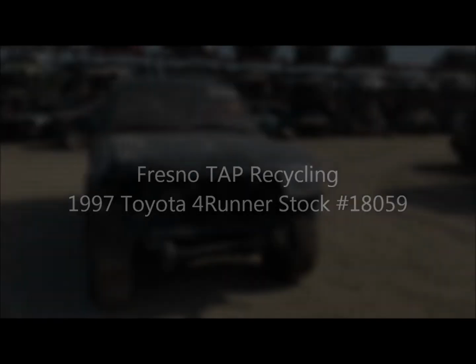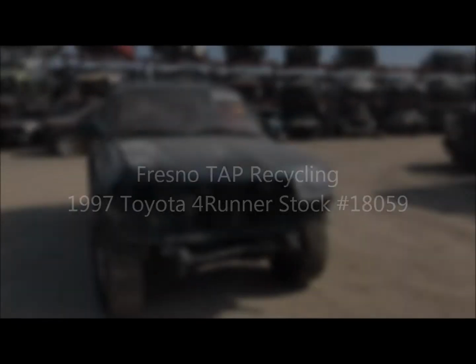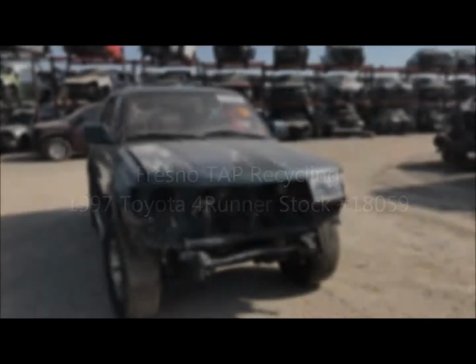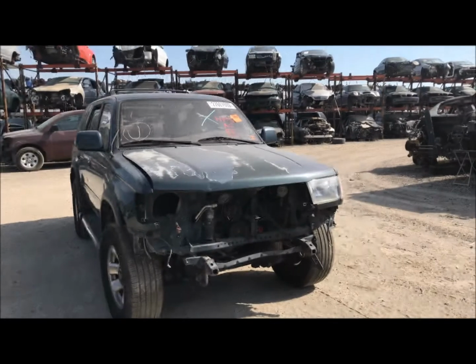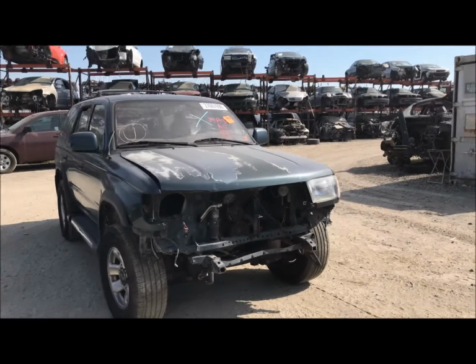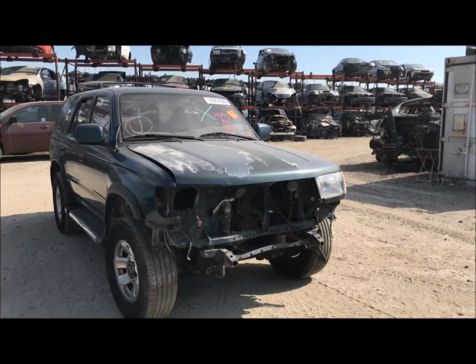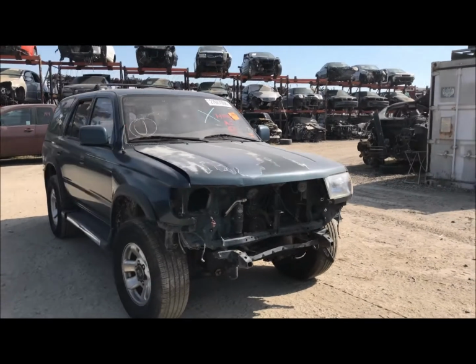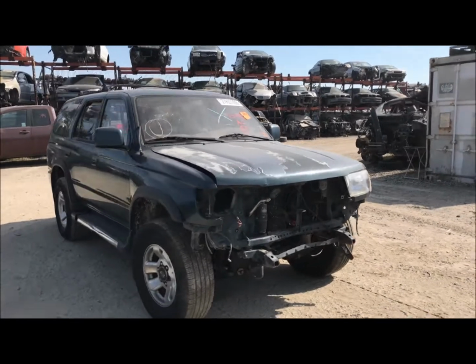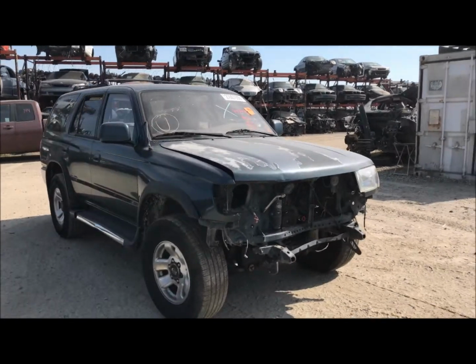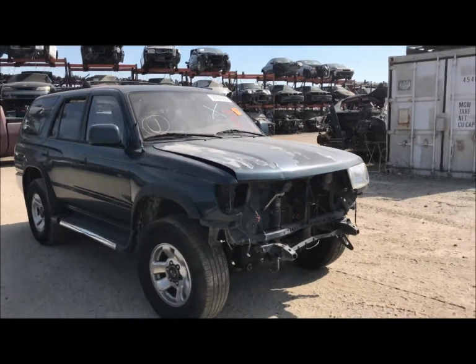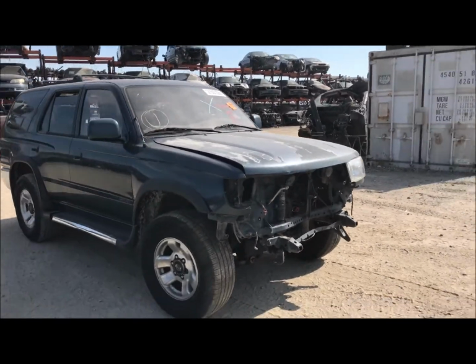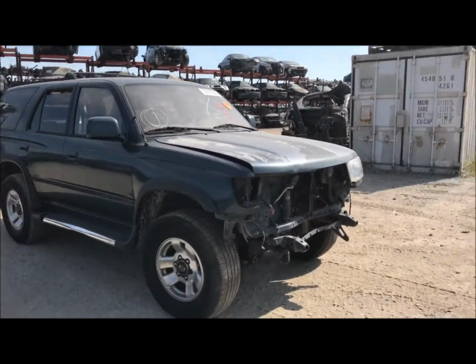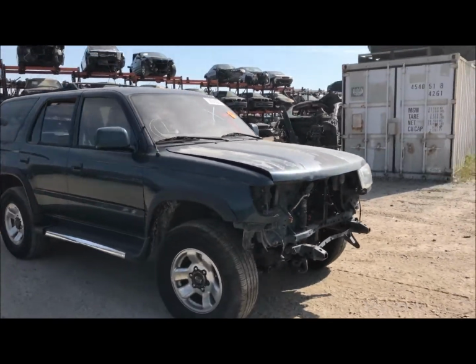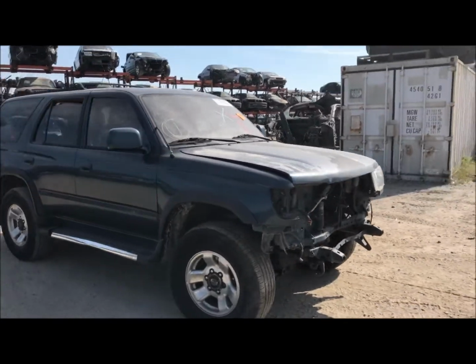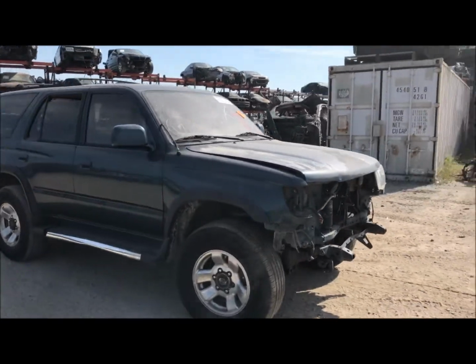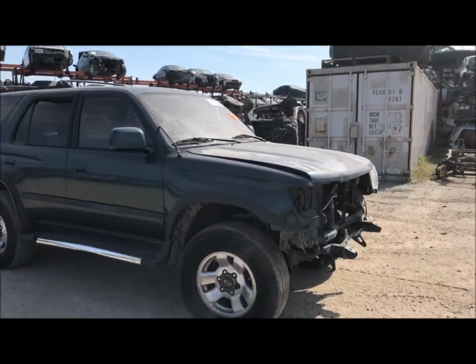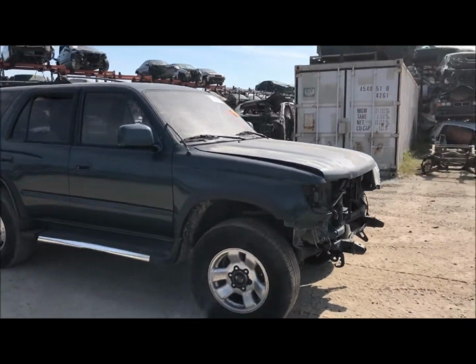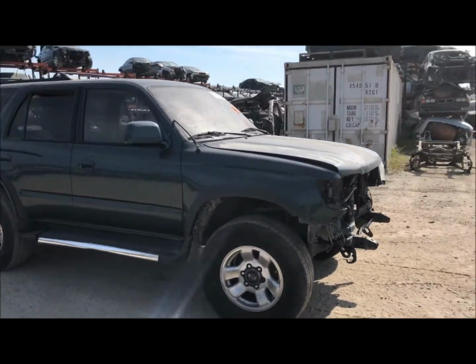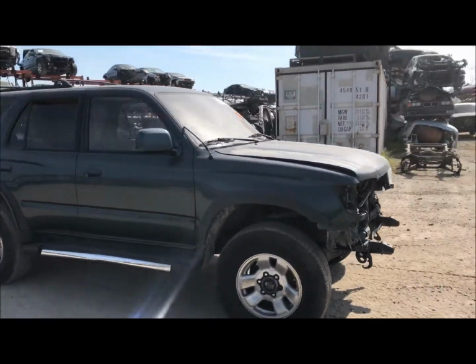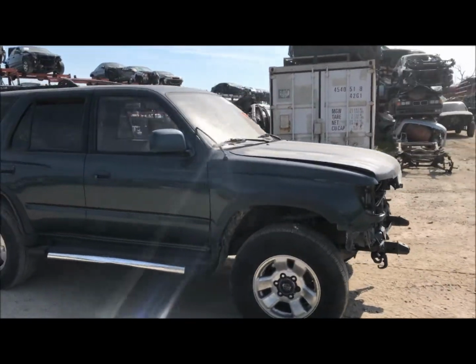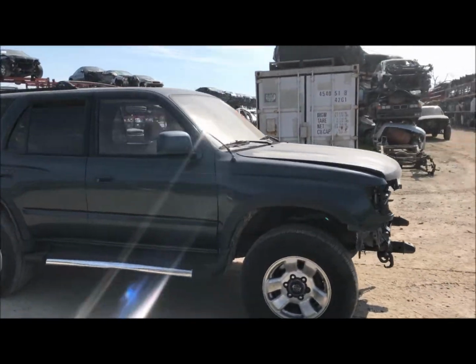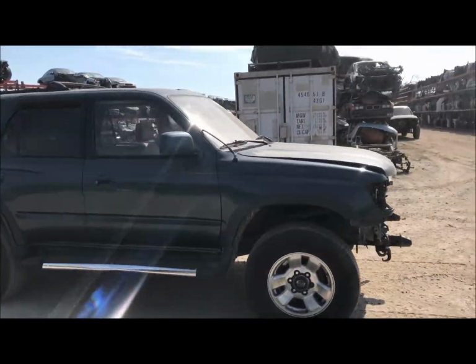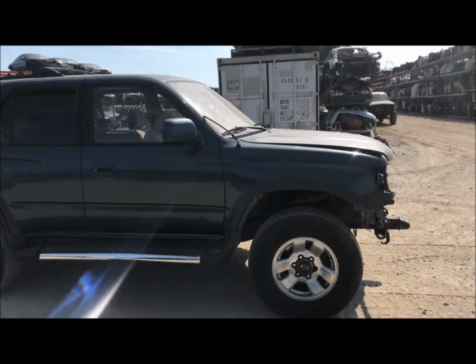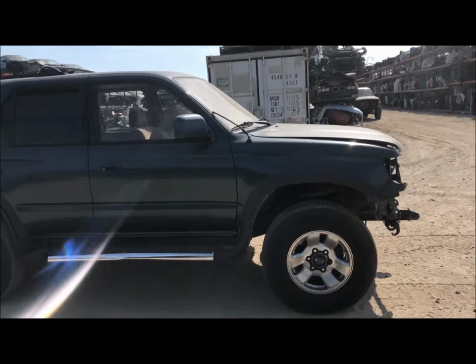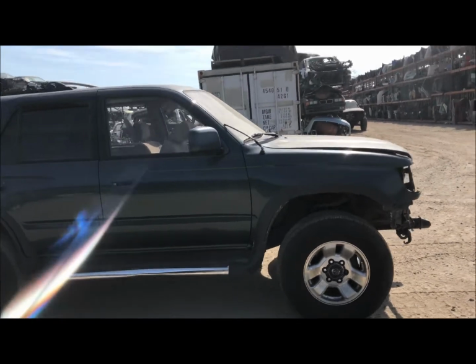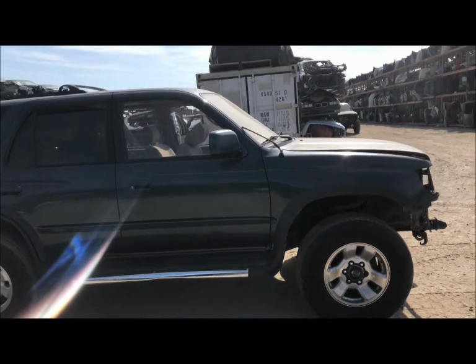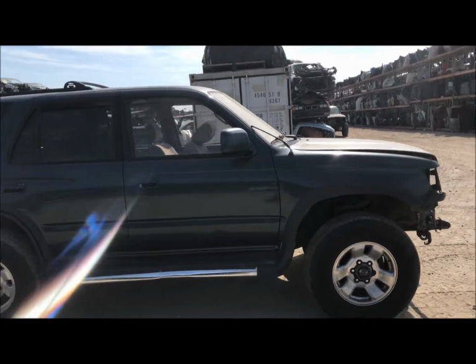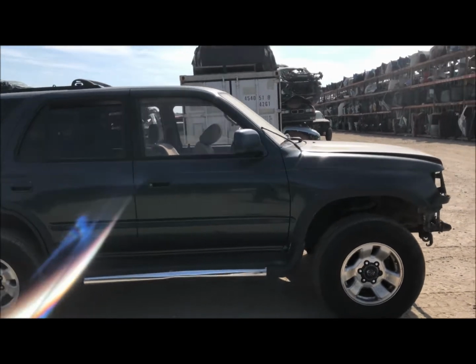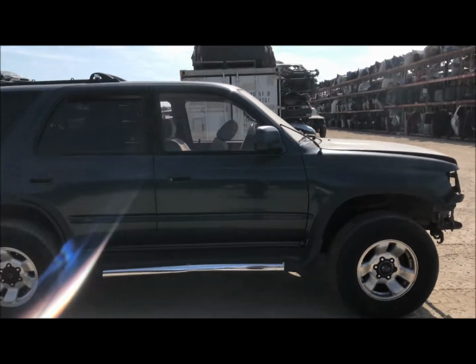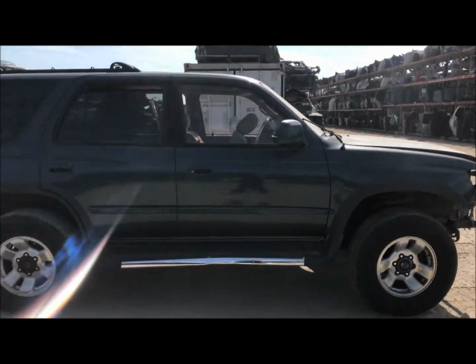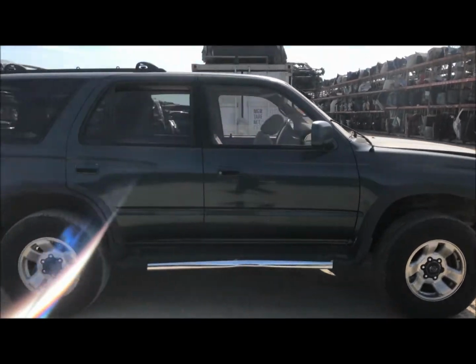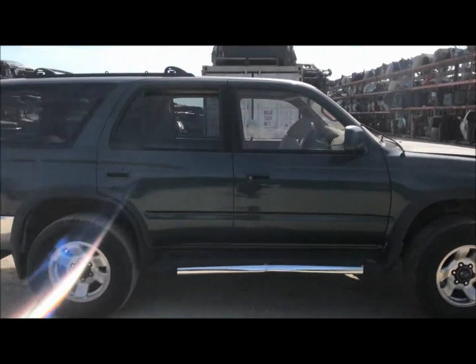Welcome to Fresno Tap Recycling. Today we have a 1997 Toyota 4Runner. It's got front end damage.